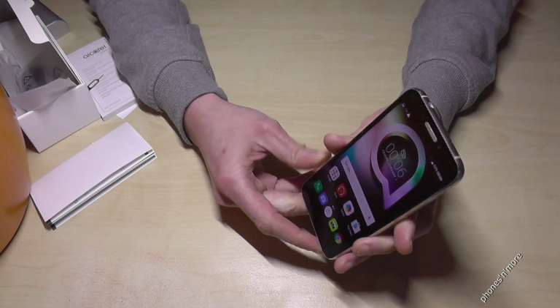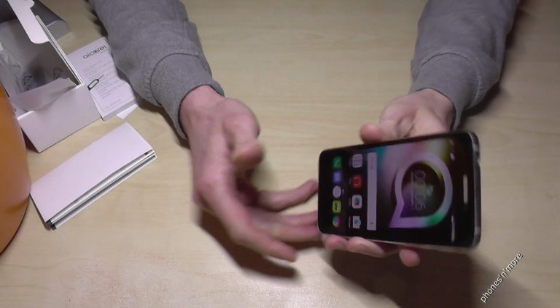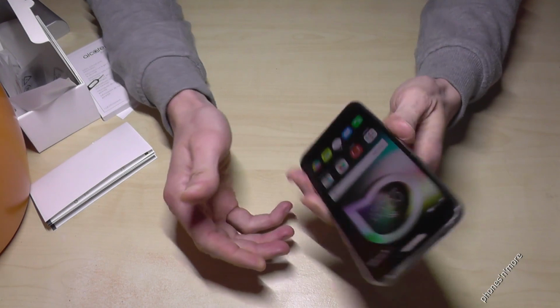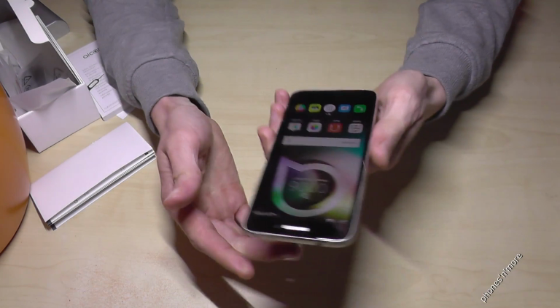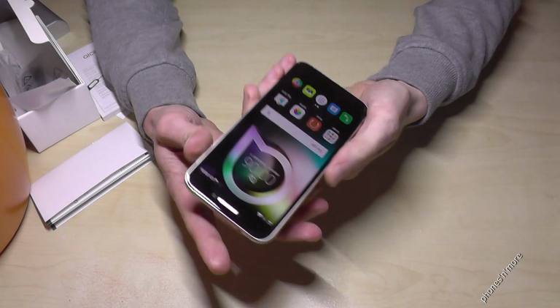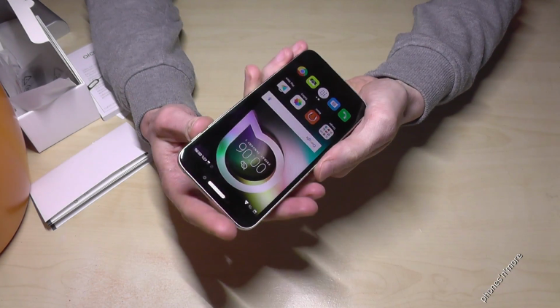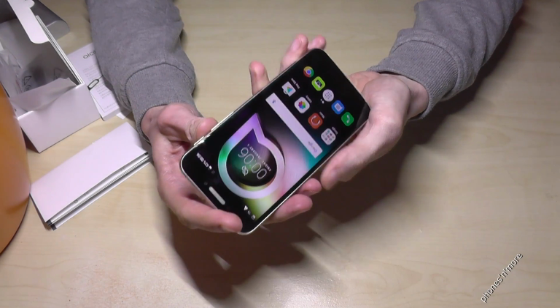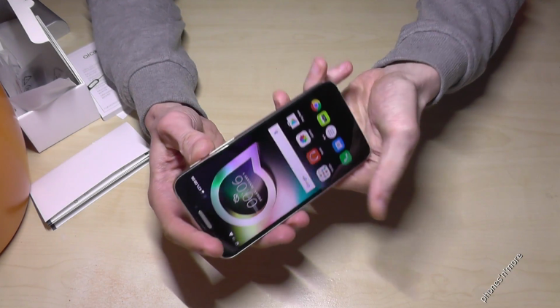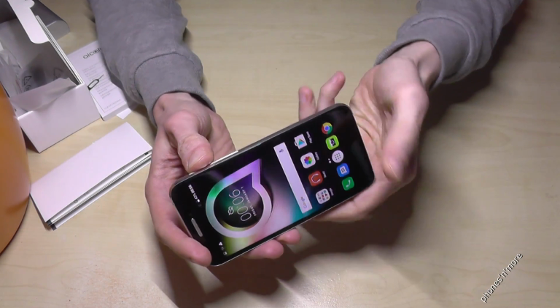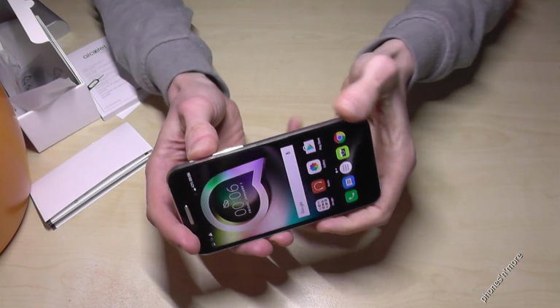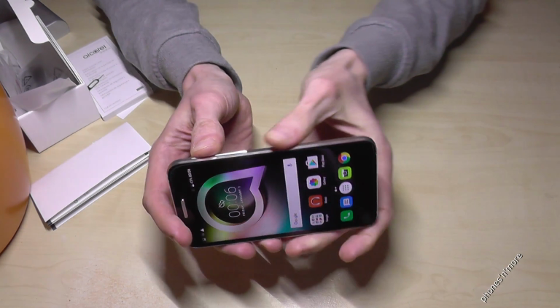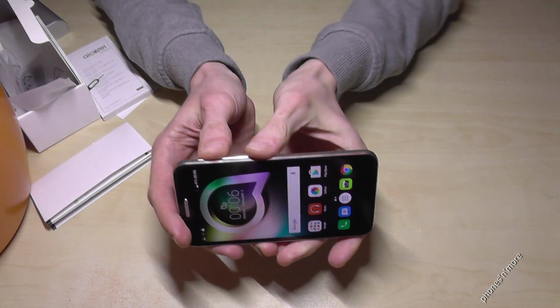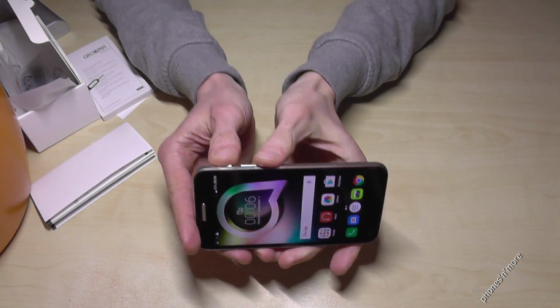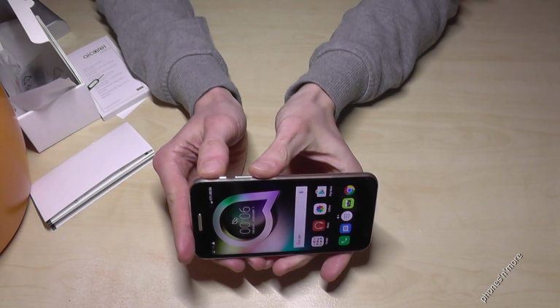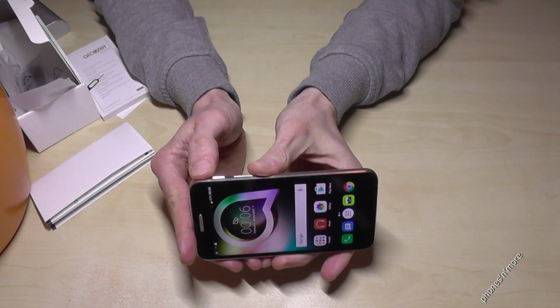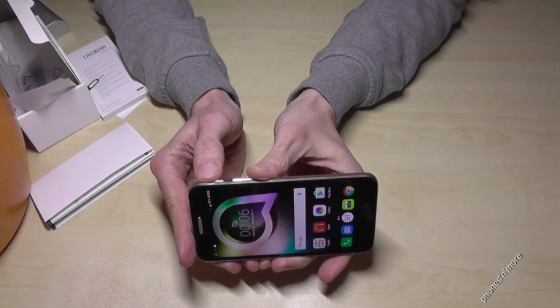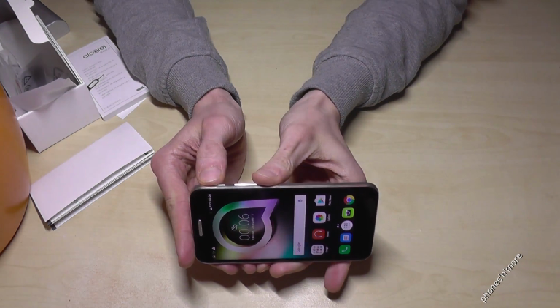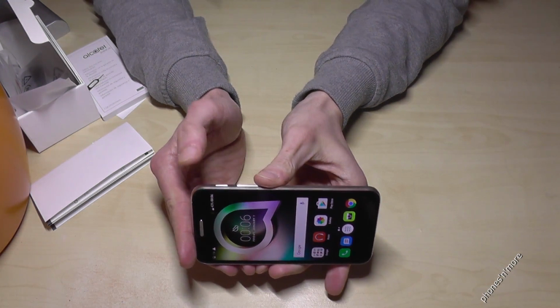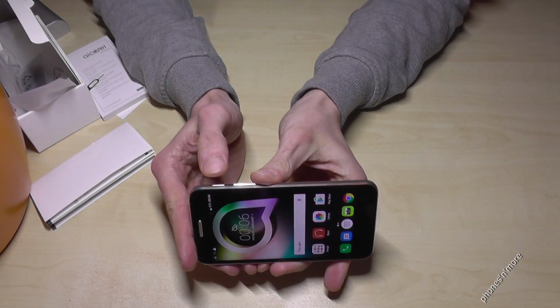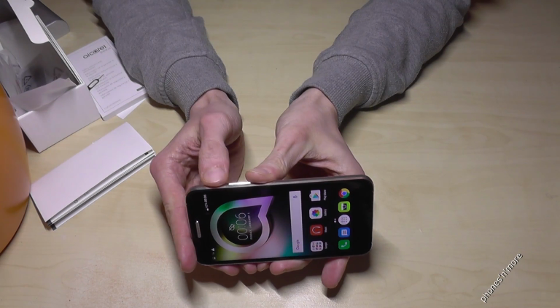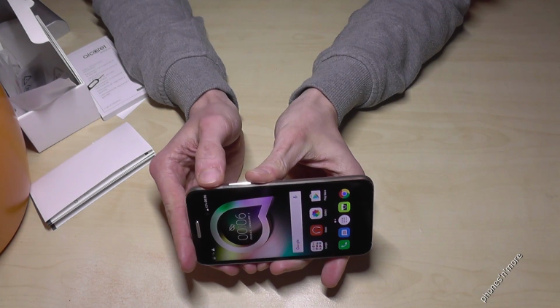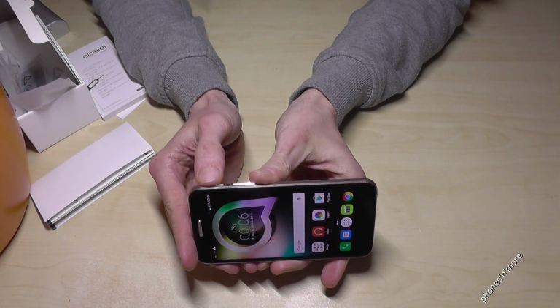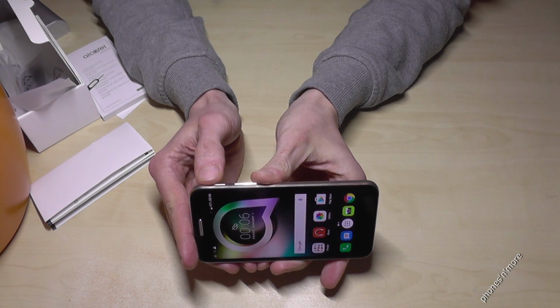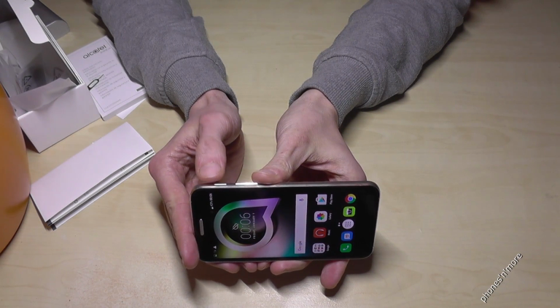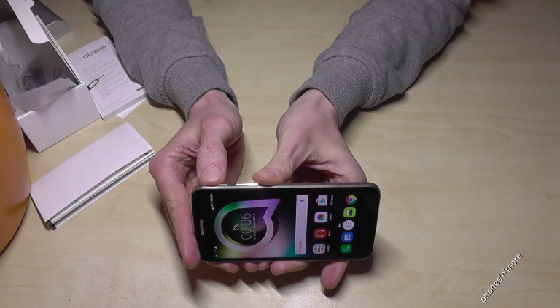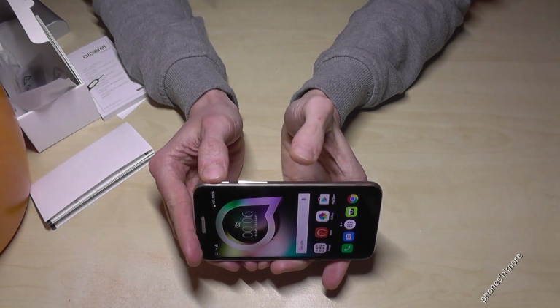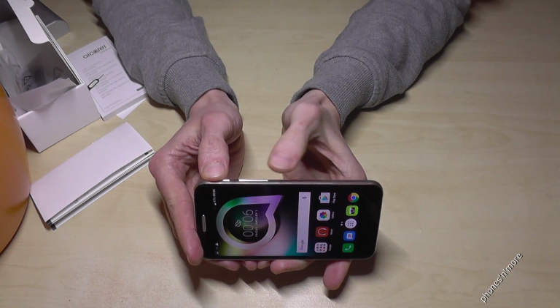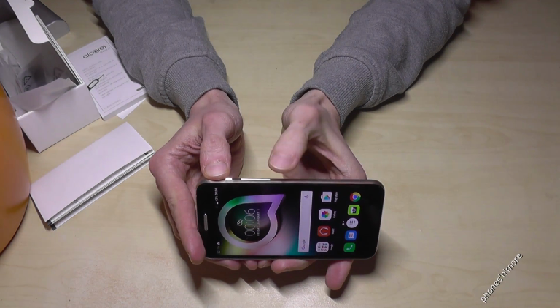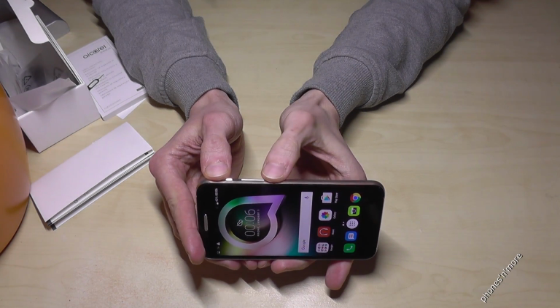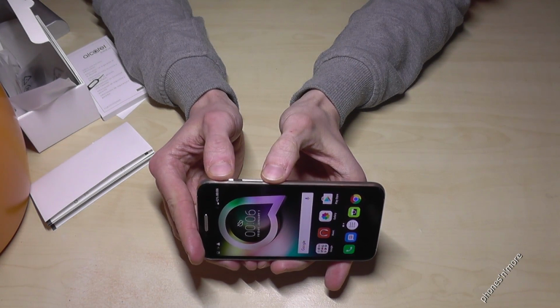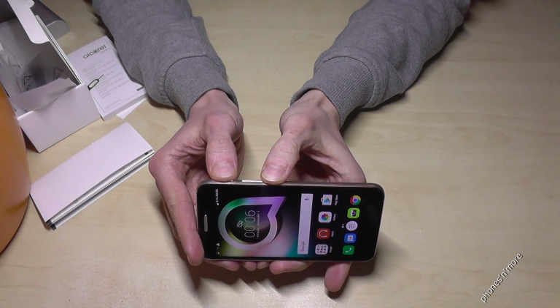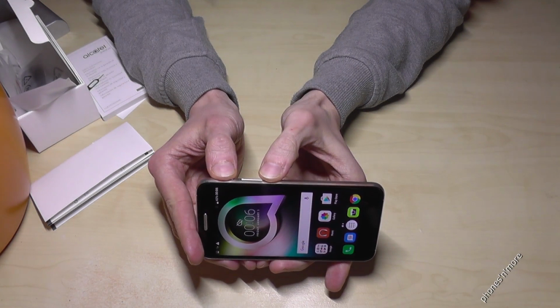So there are two ways. The first, and for me the most easiest one, is to use the power button and the volume down button.